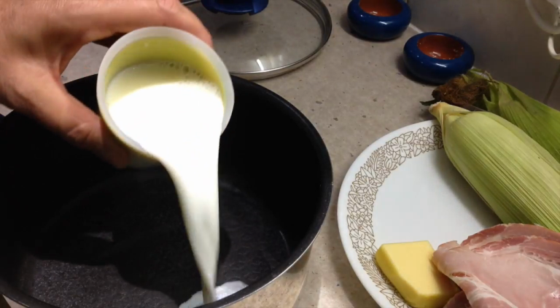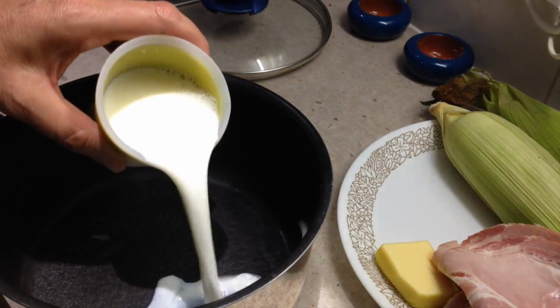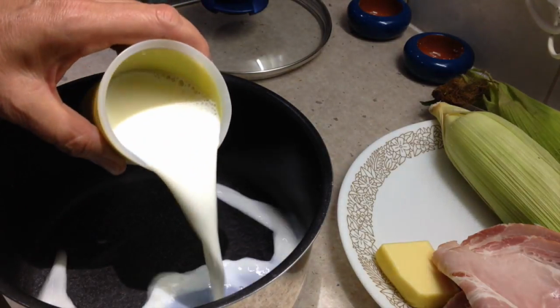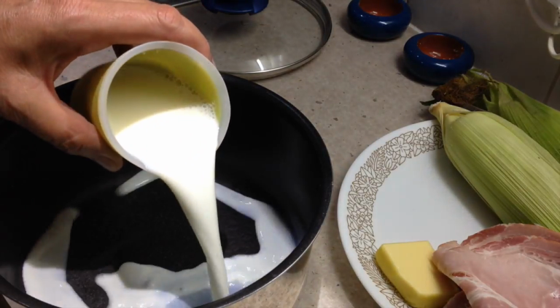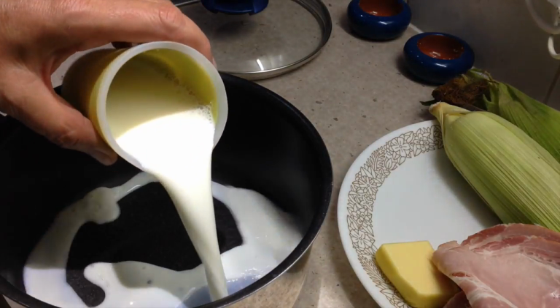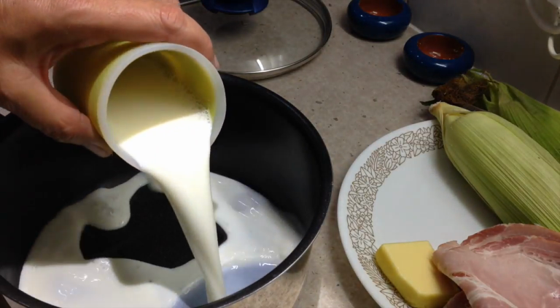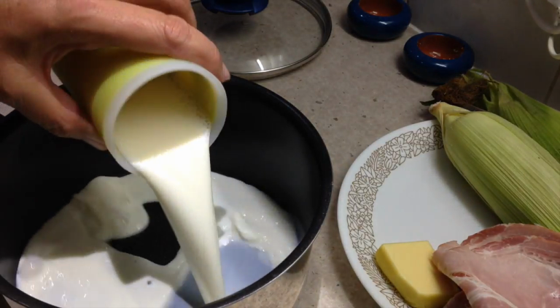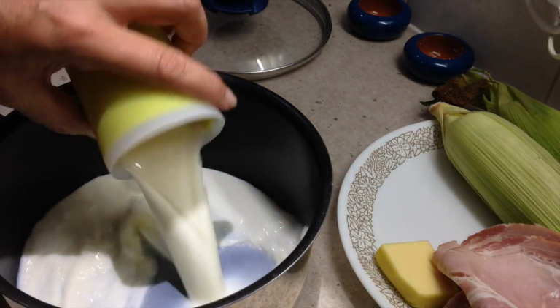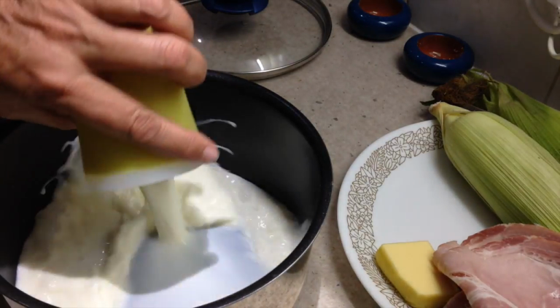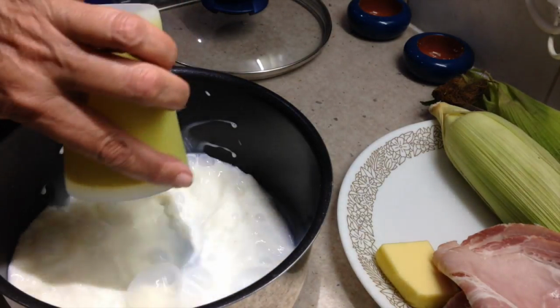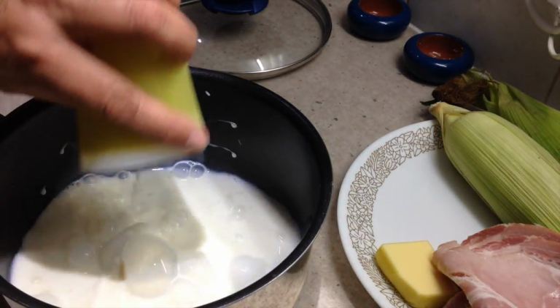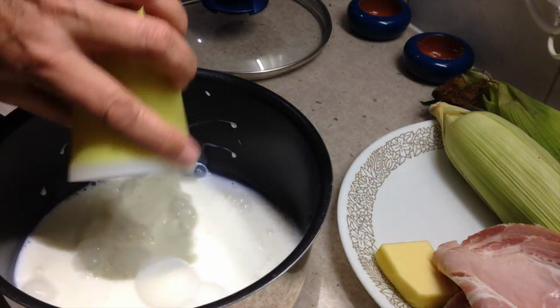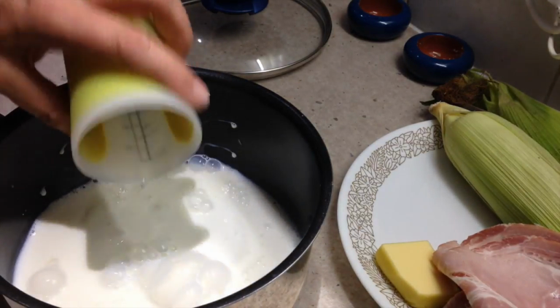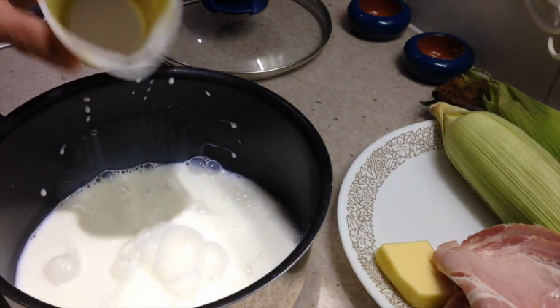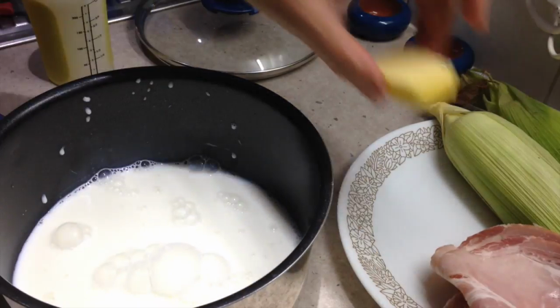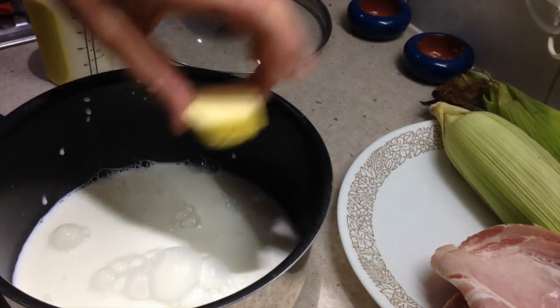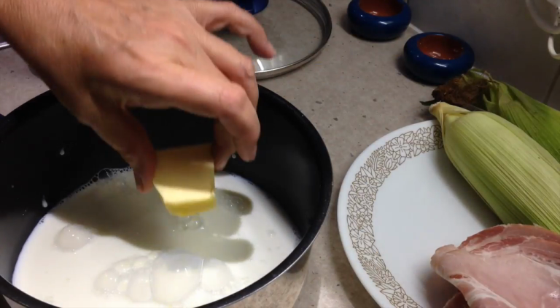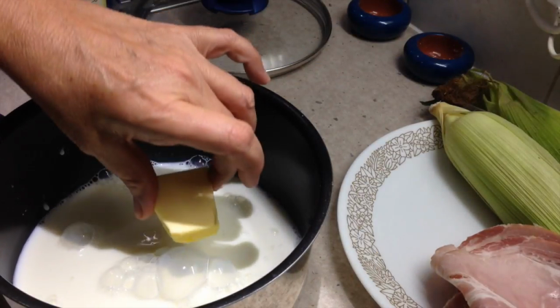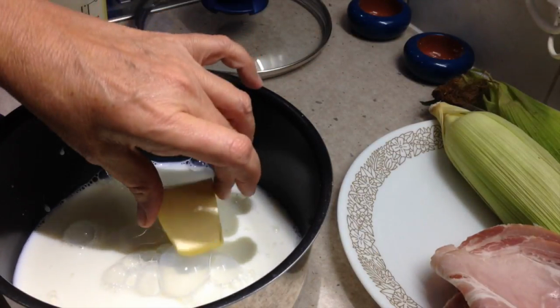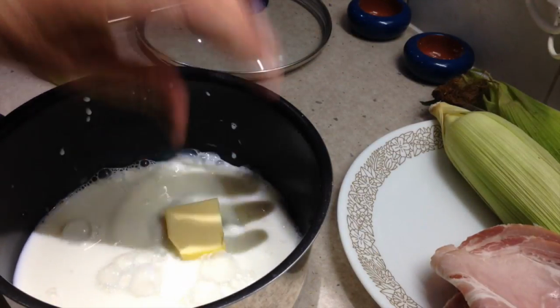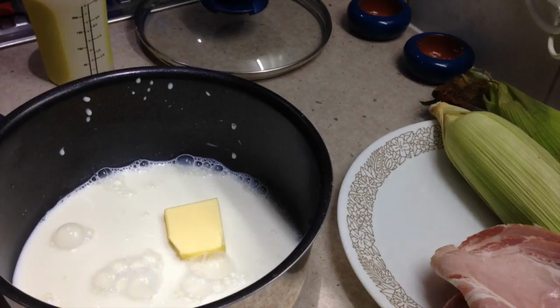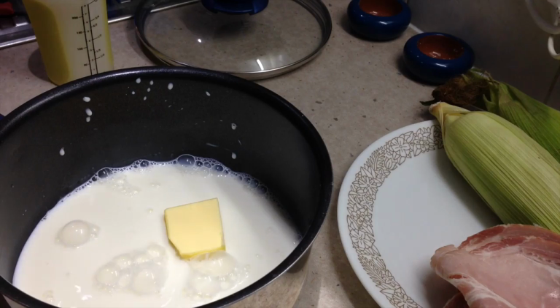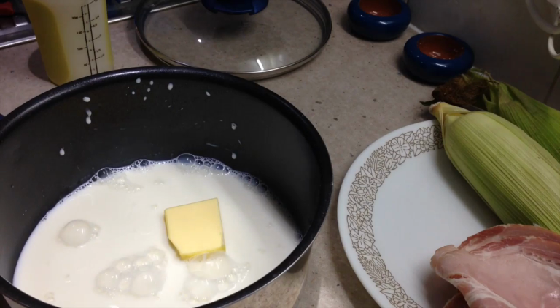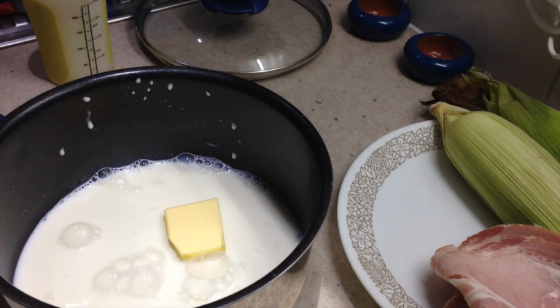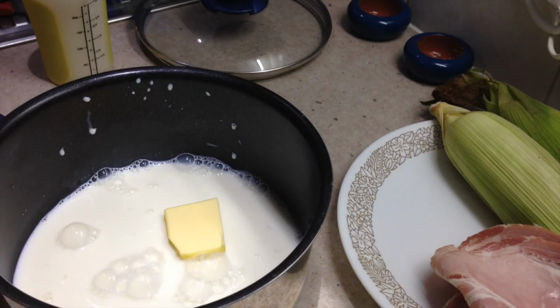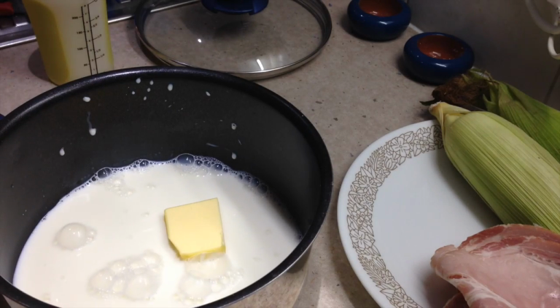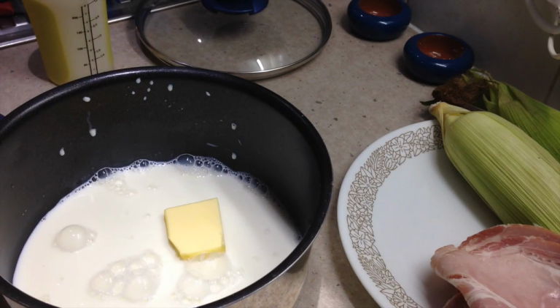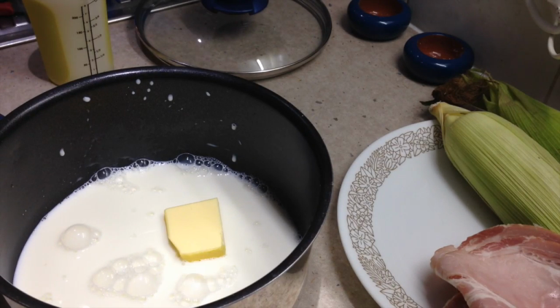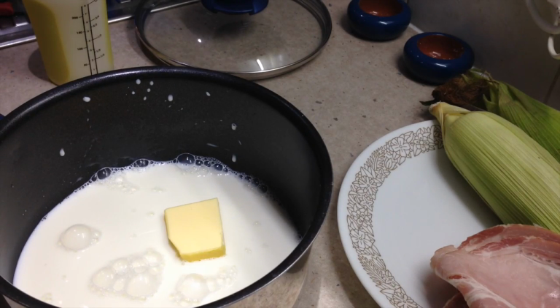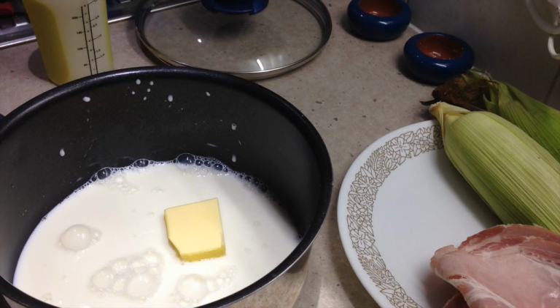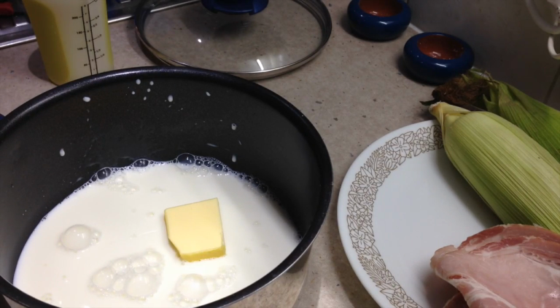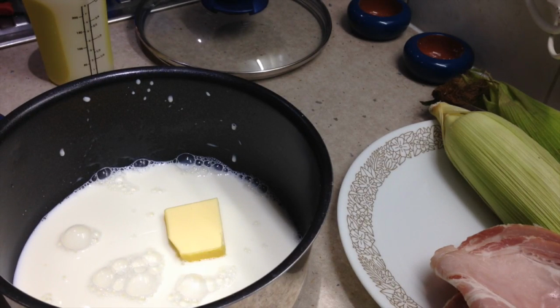To a saucepan we're just going to add our milk and our butter, and pop that onto a medium heat until the butter melts.